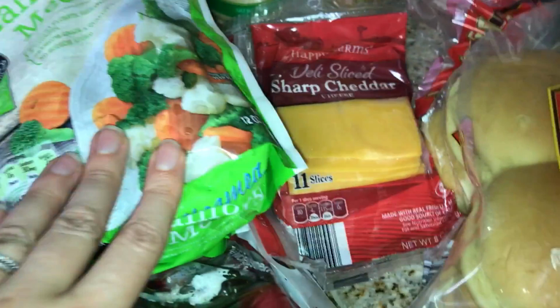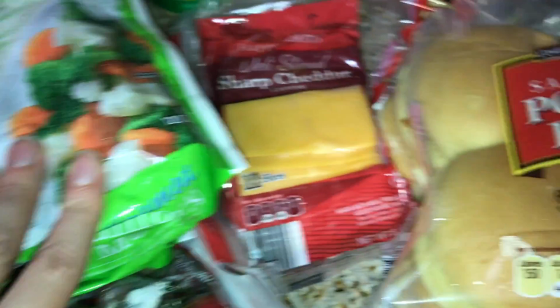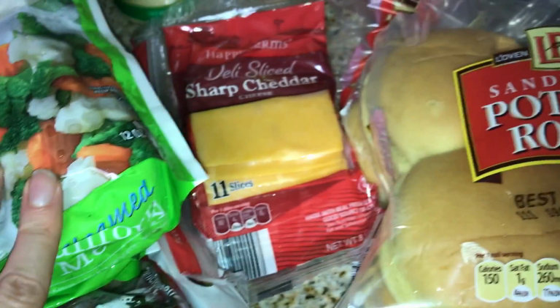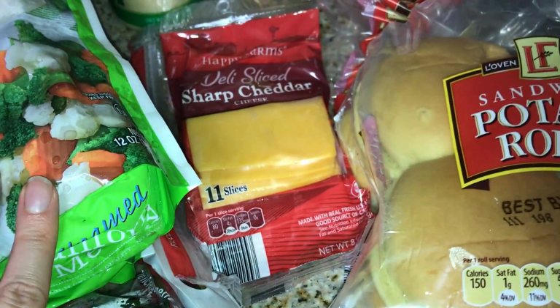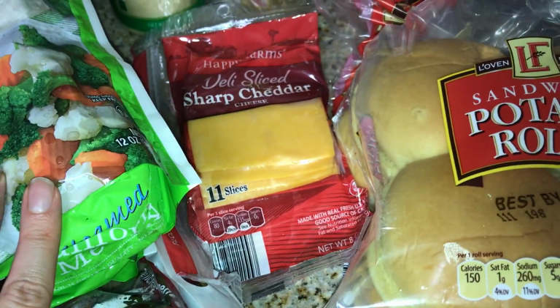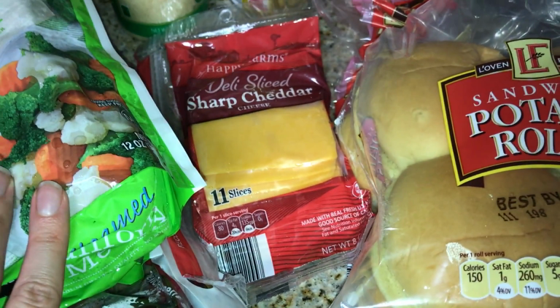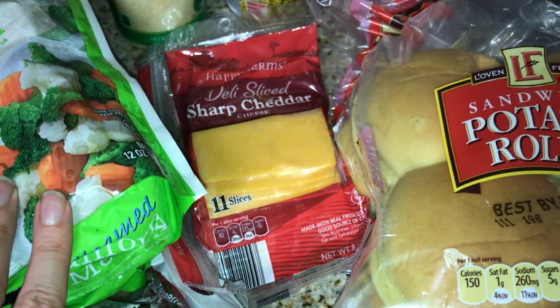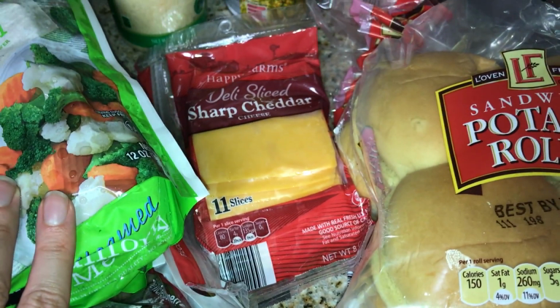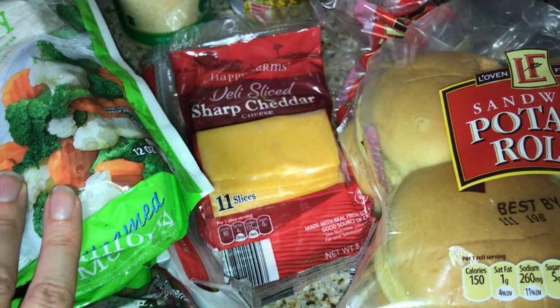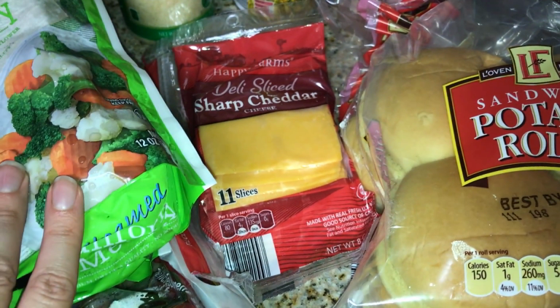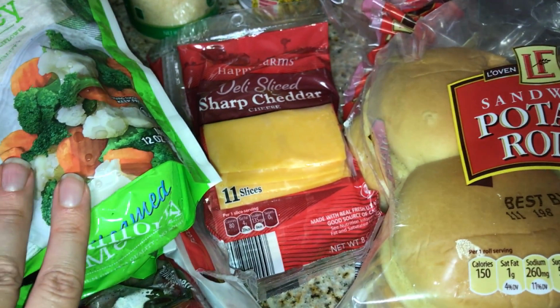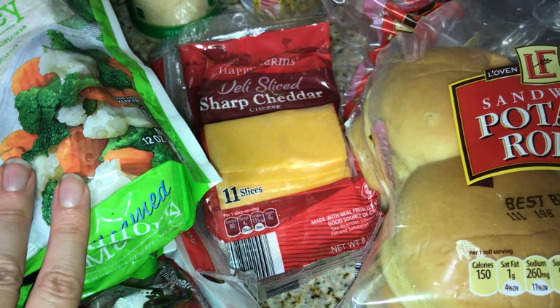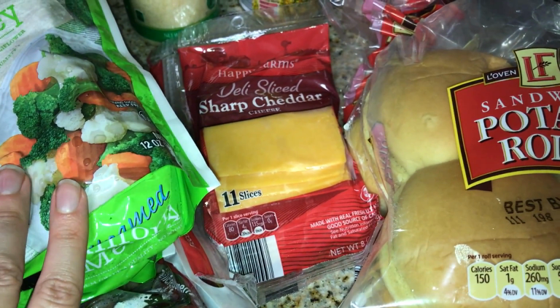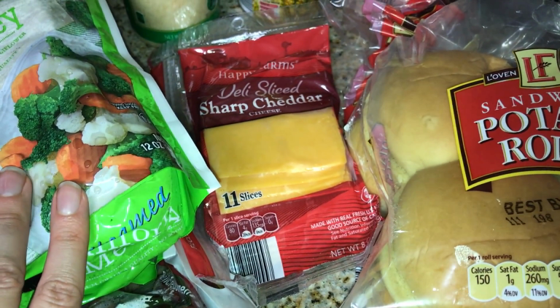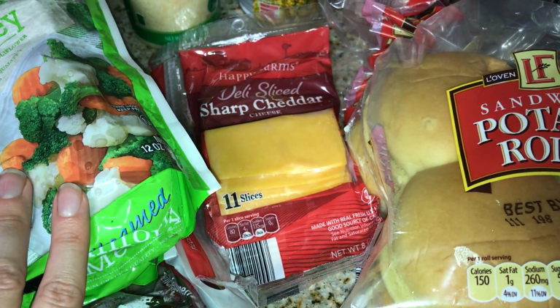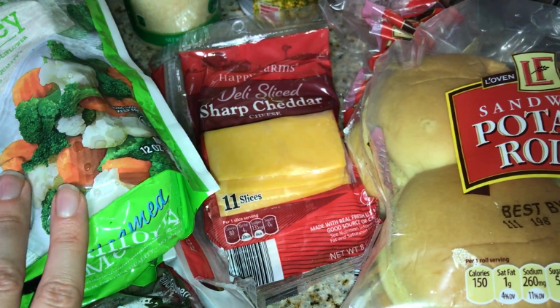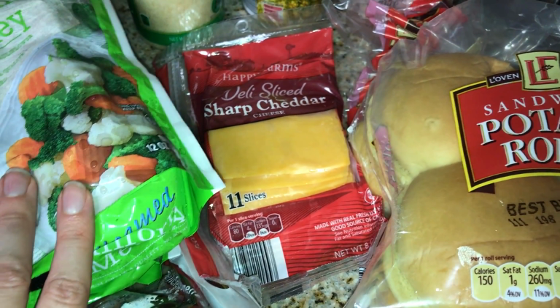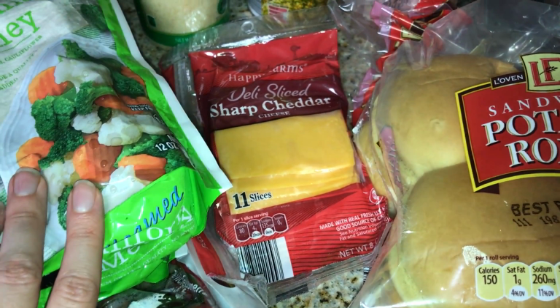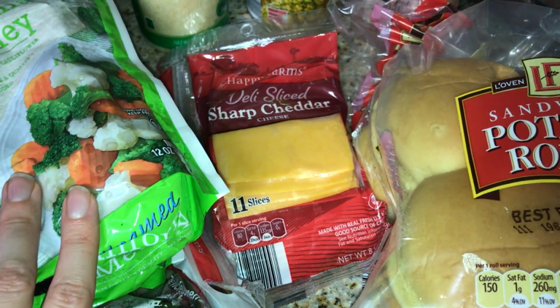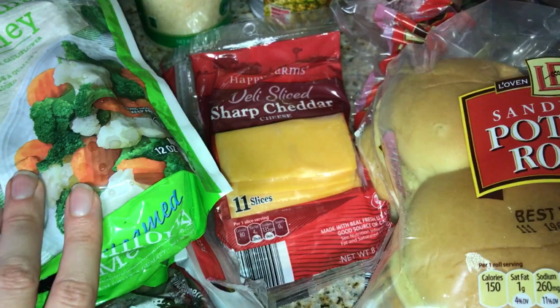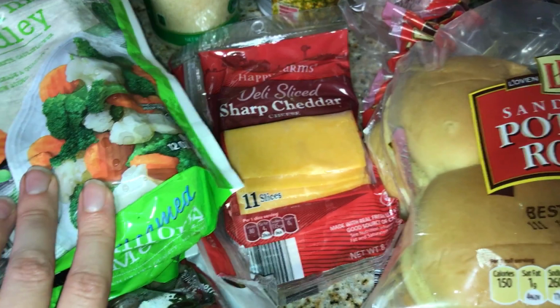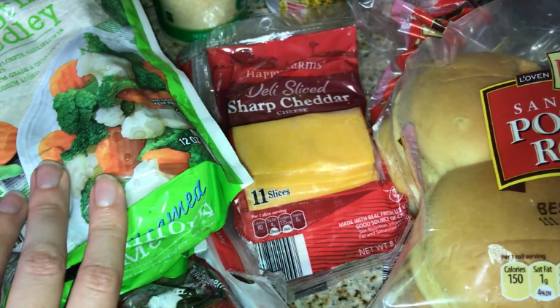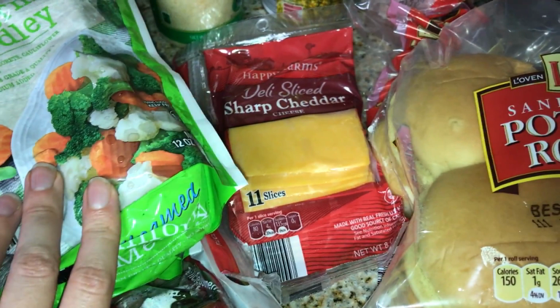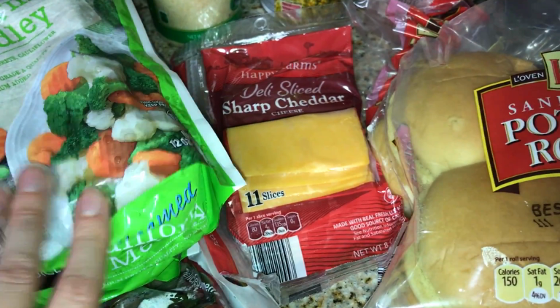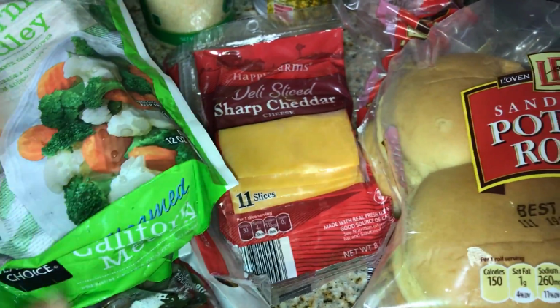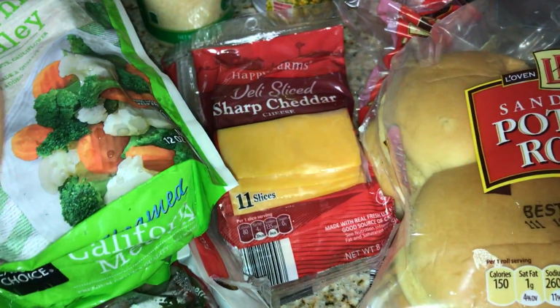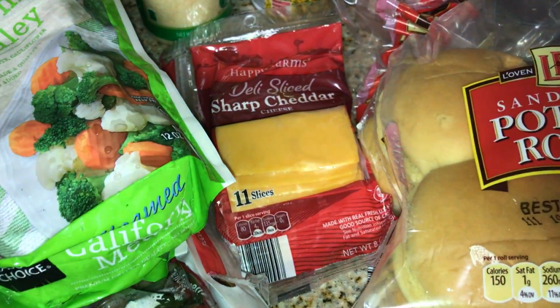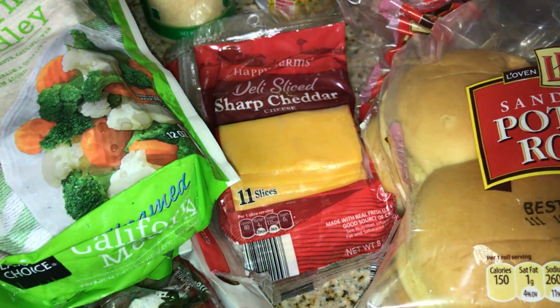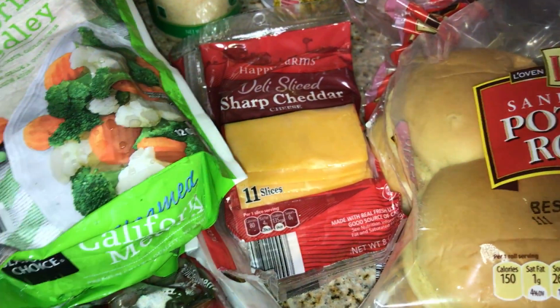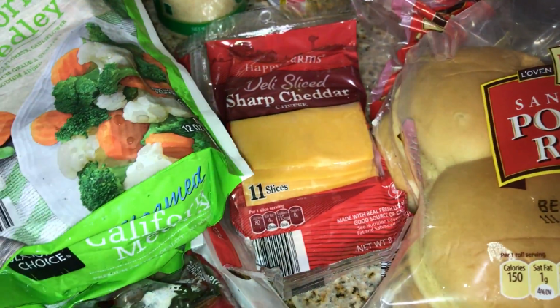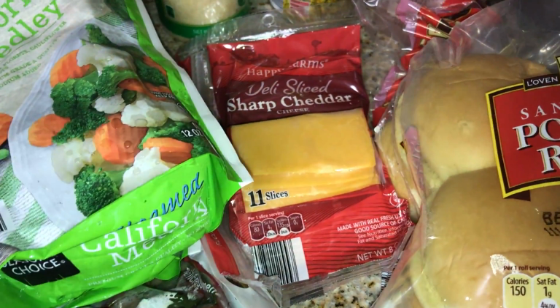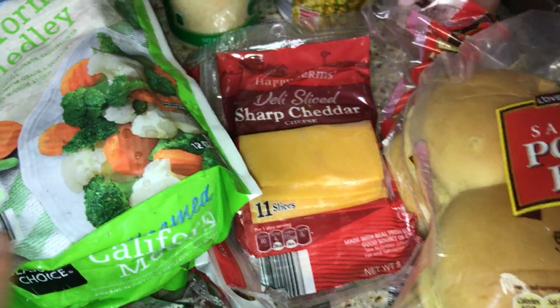I actually have some secret shopping coming up at Winn-Dixie. Maybe I'll get the ham there — that's a really good idea.